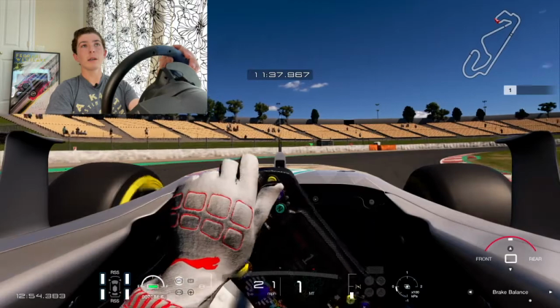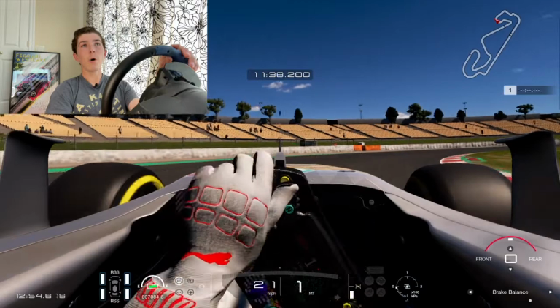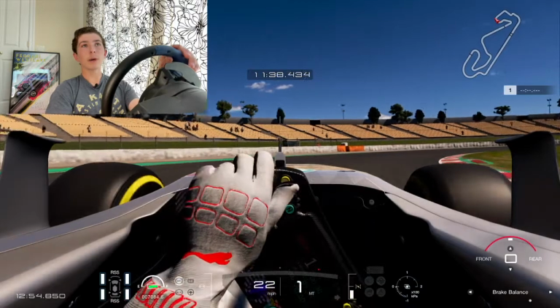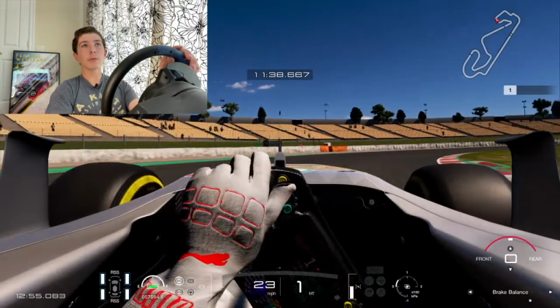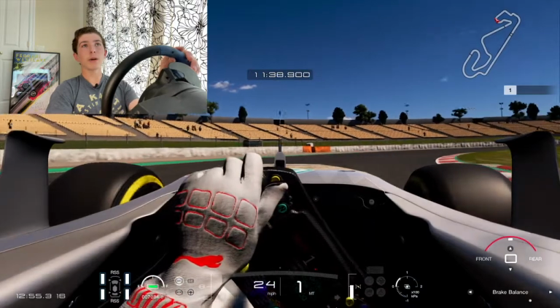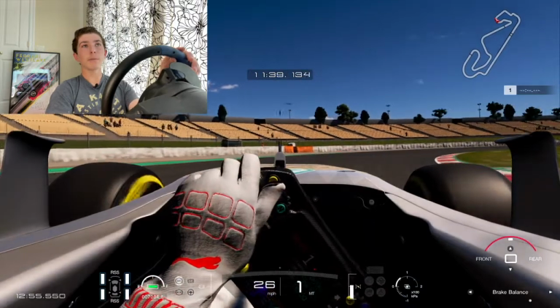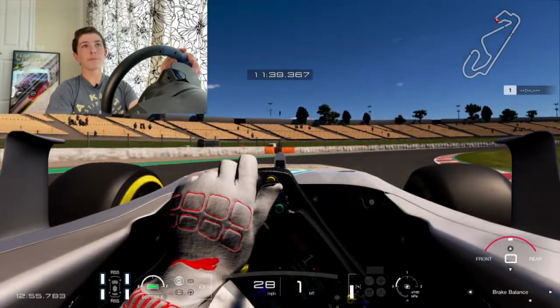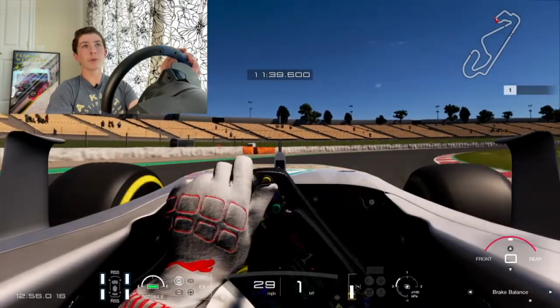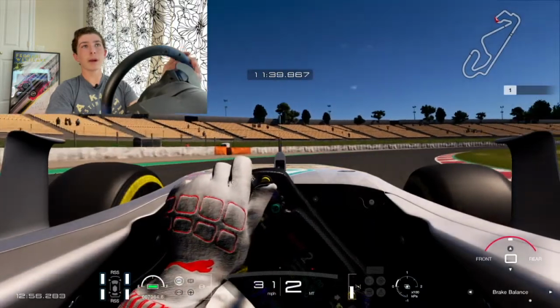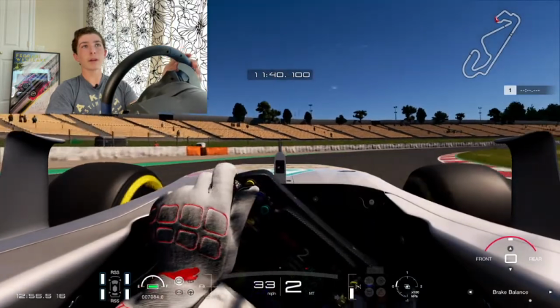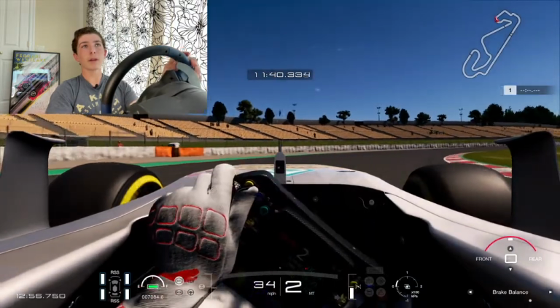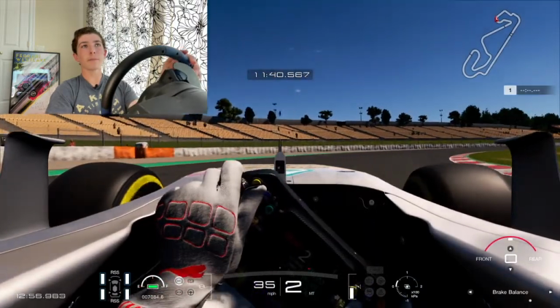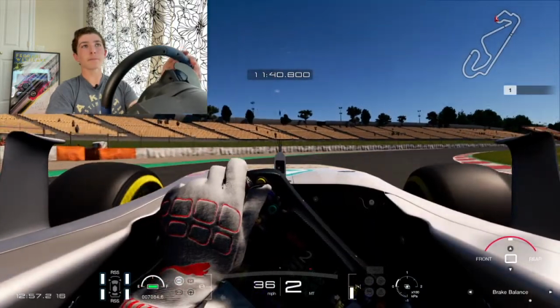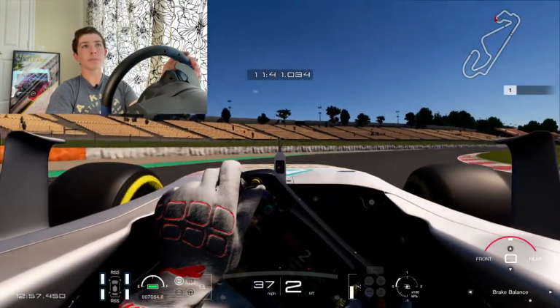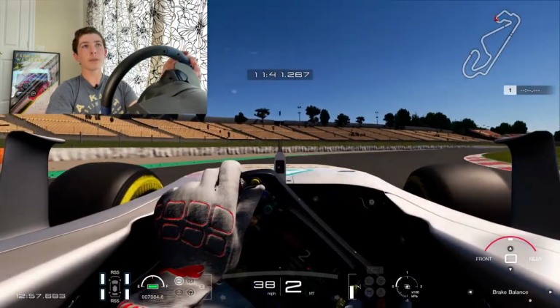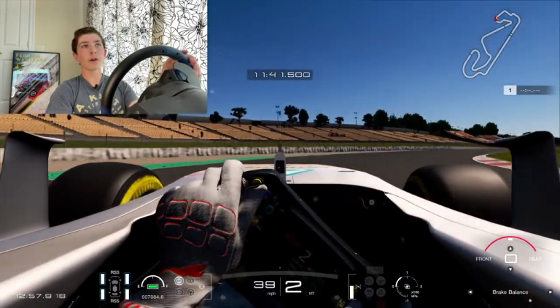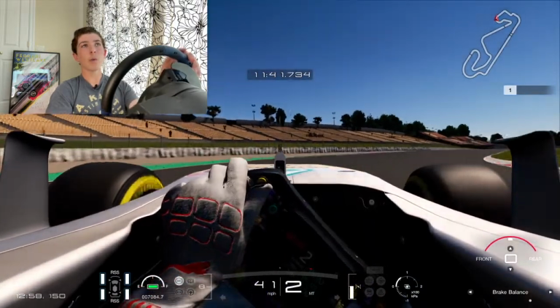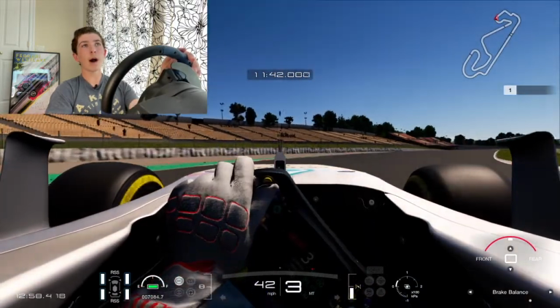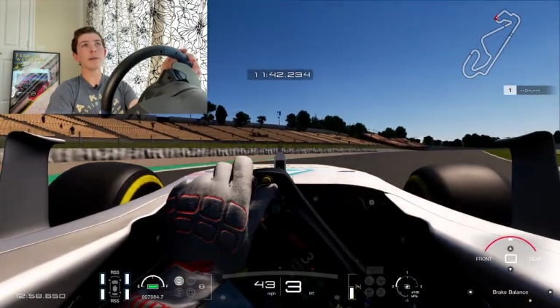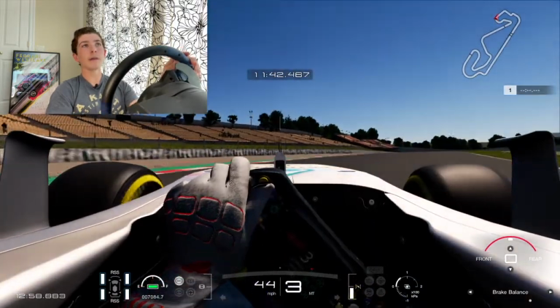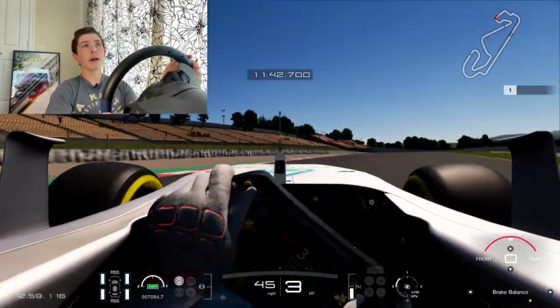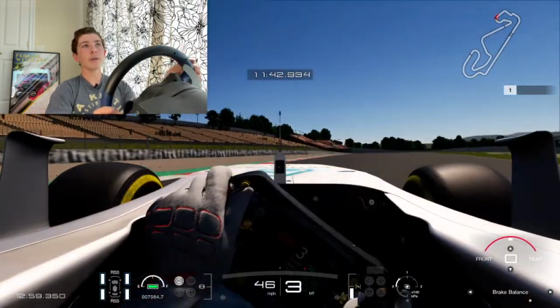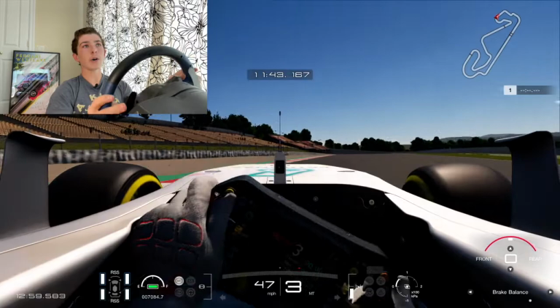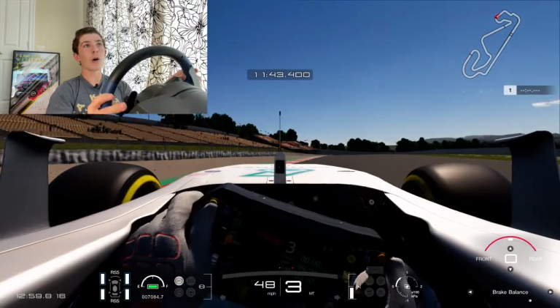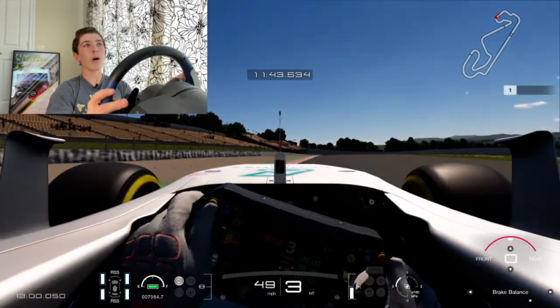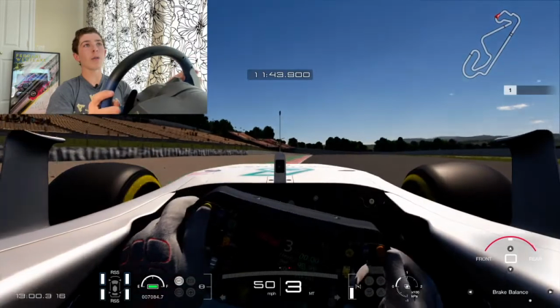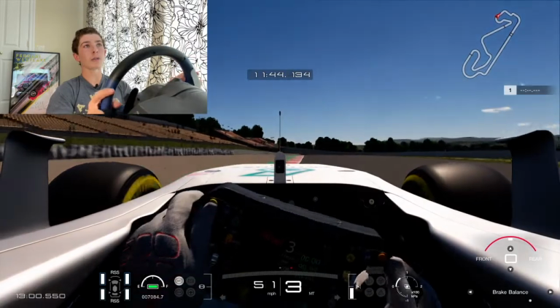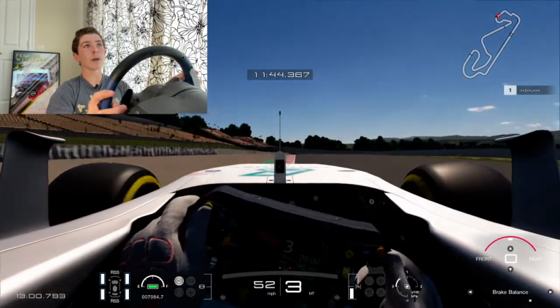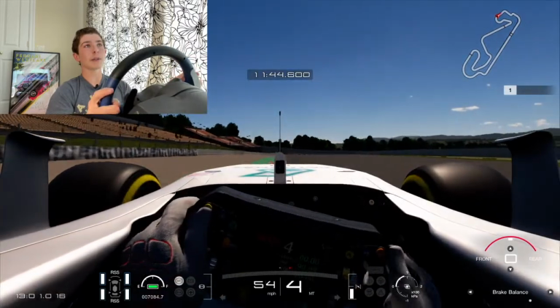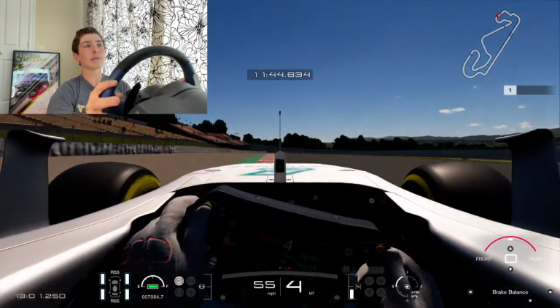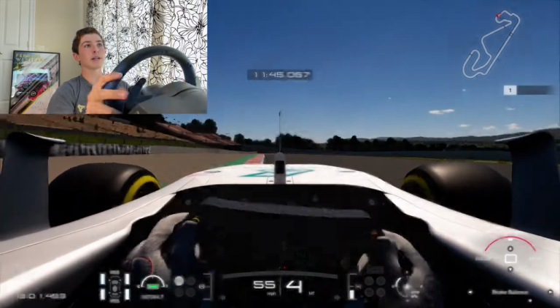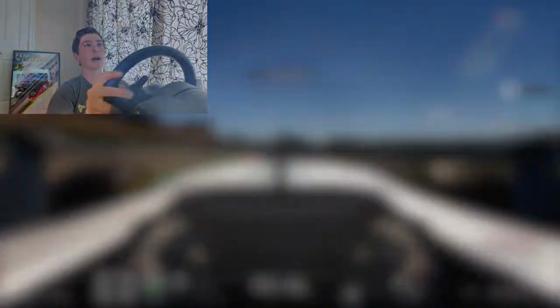As you open up the wheel, which is right about here, you're going to go wide and you can use all this curb on the left hand side.